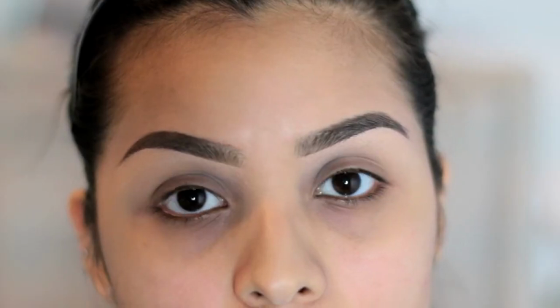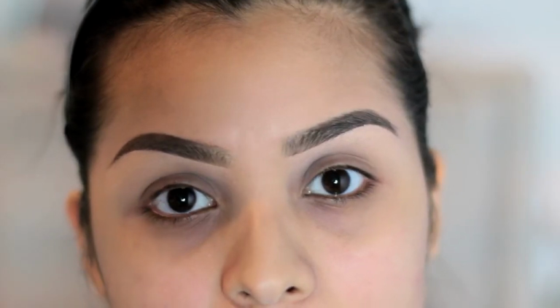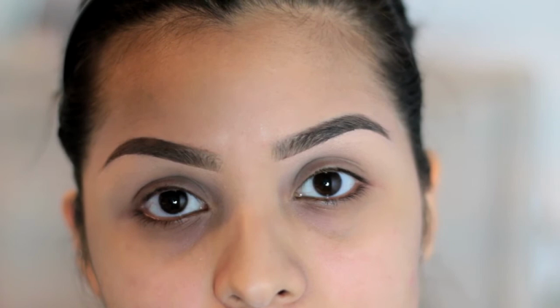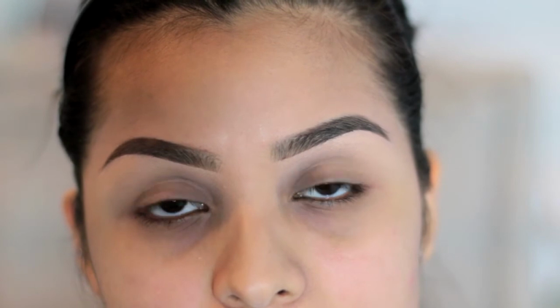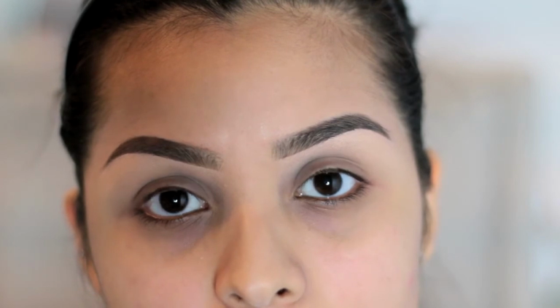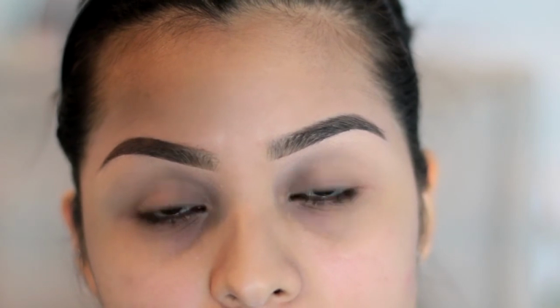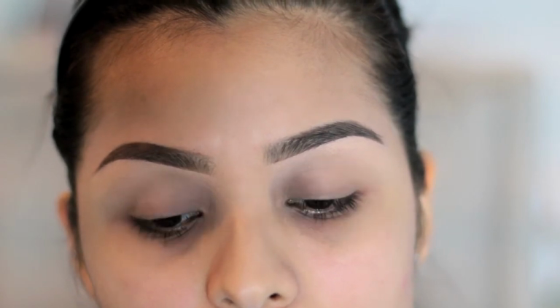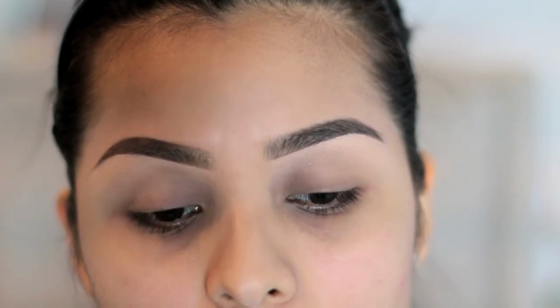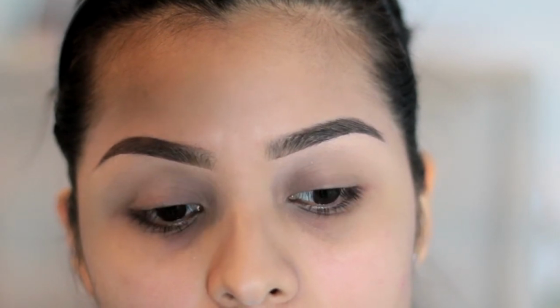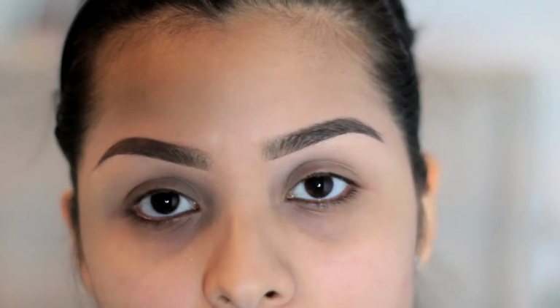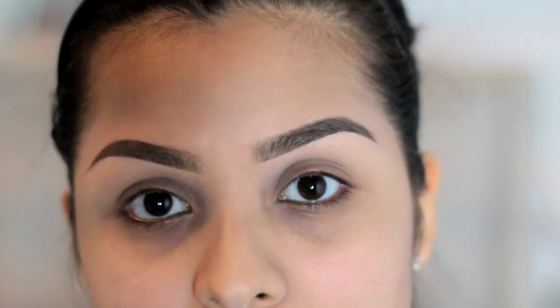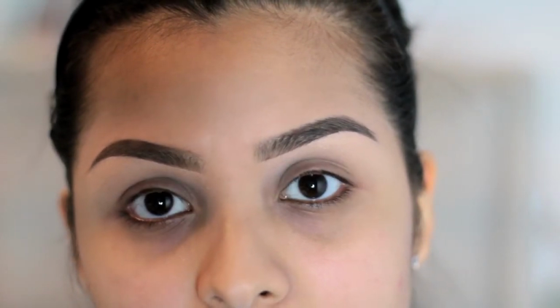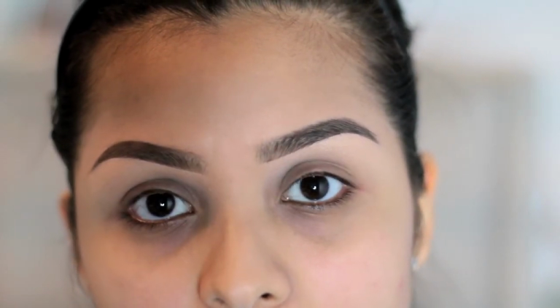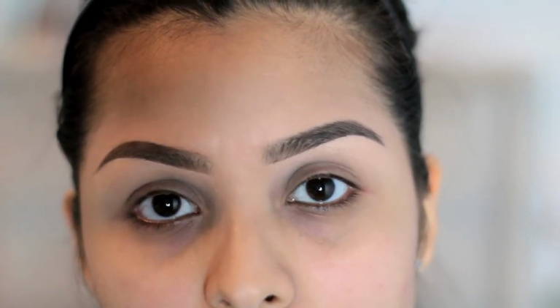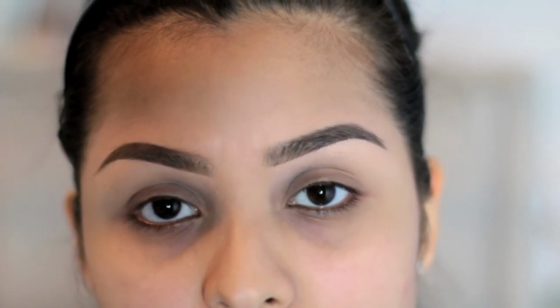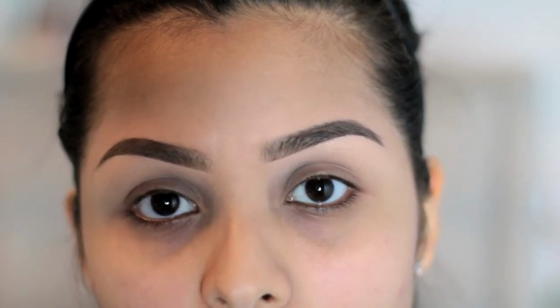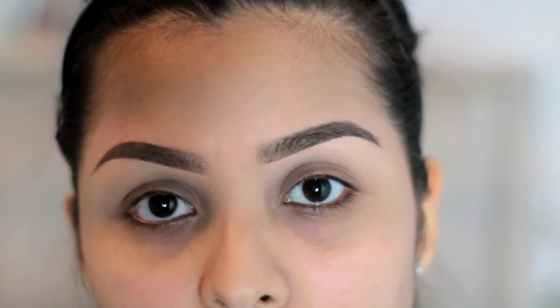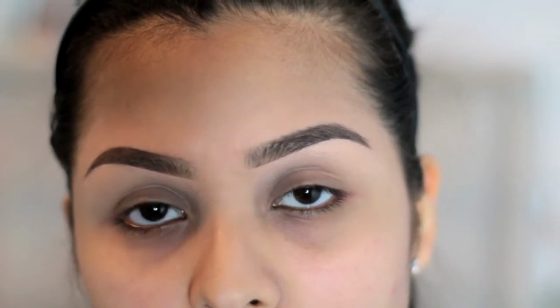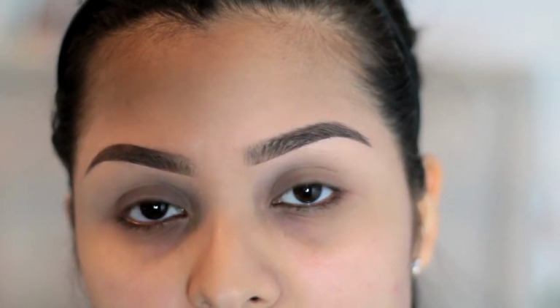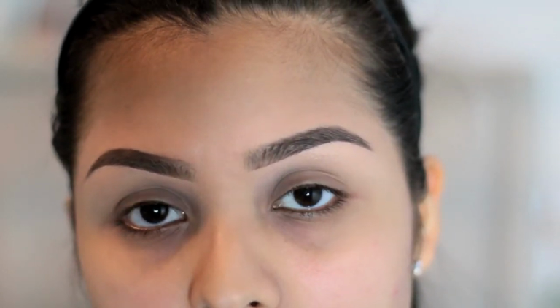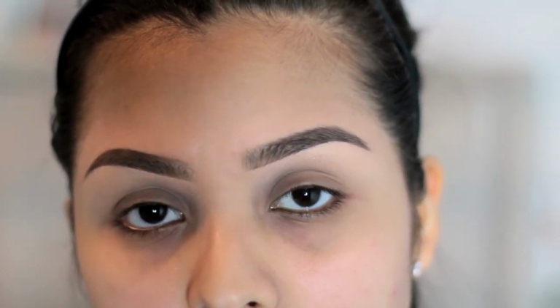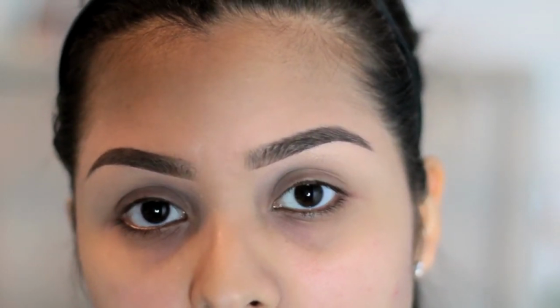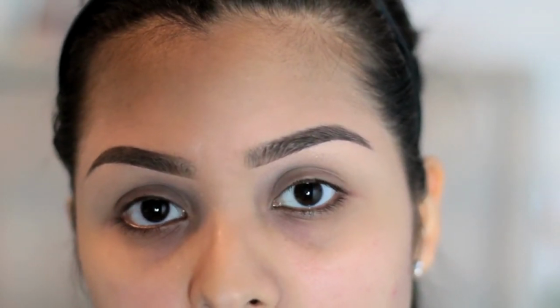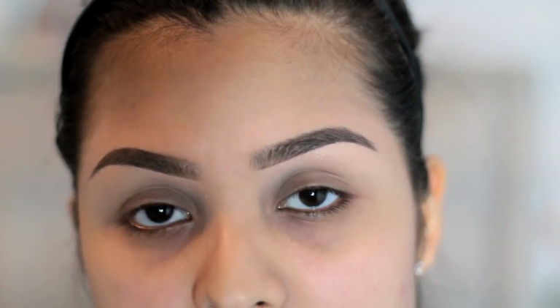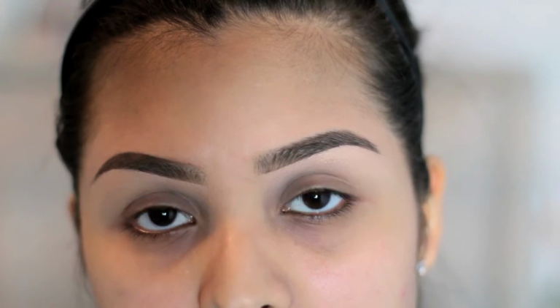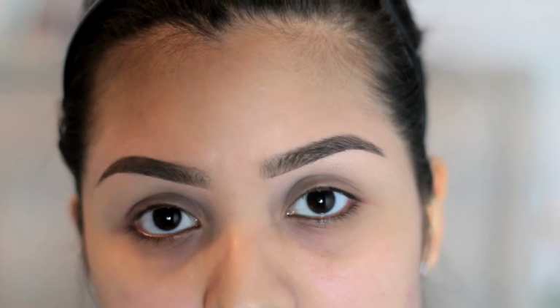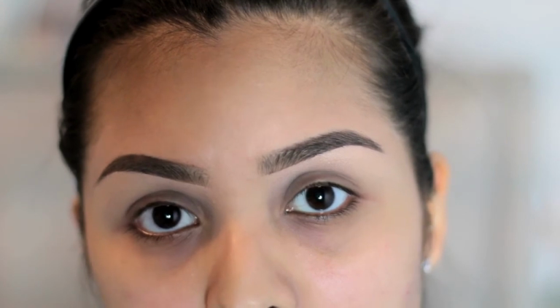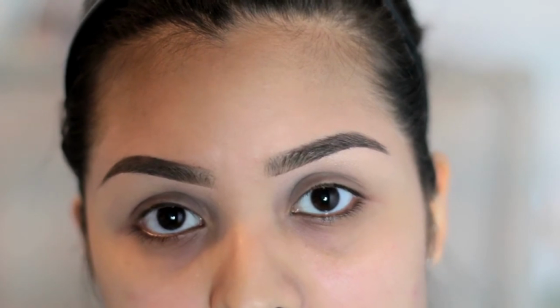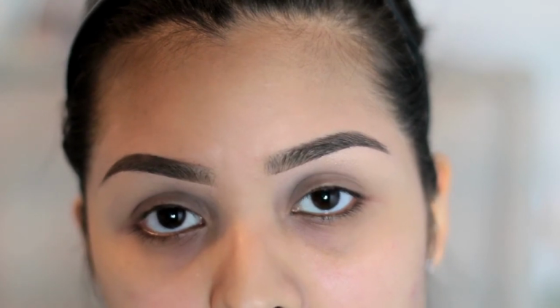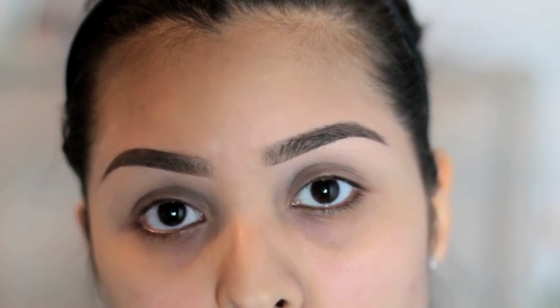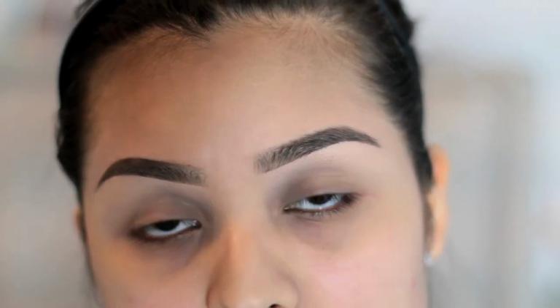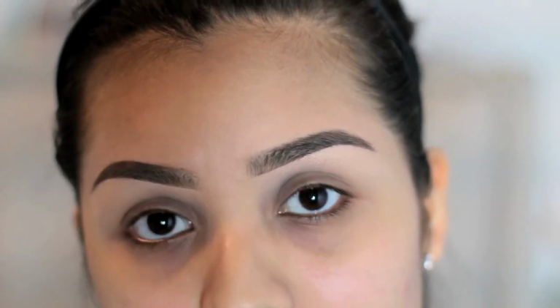Okay guys, so these are my brows — they're basically done. I'm just going to go ahead and put on the rest of my makeup so you guys can kind of see what it looks like all put together.